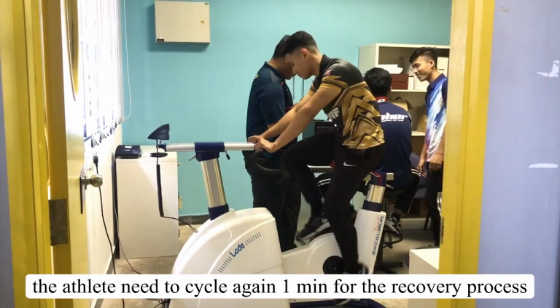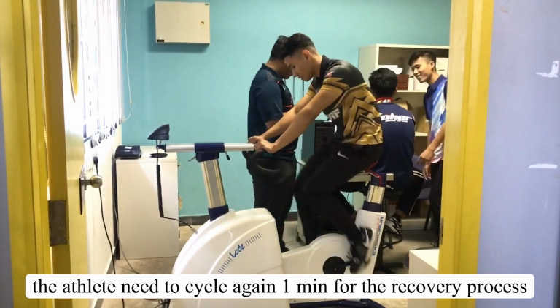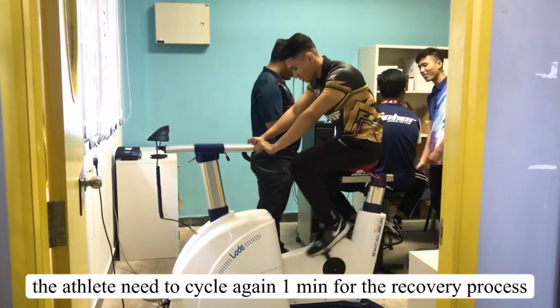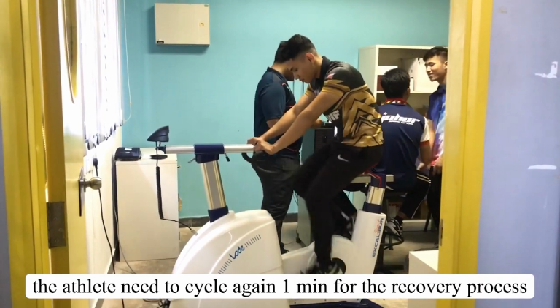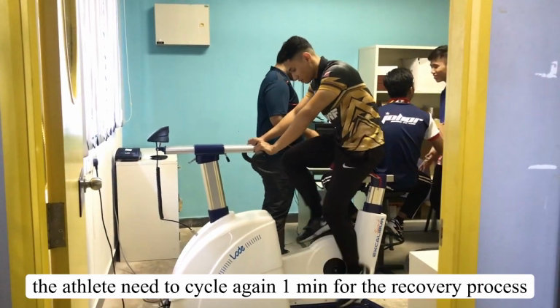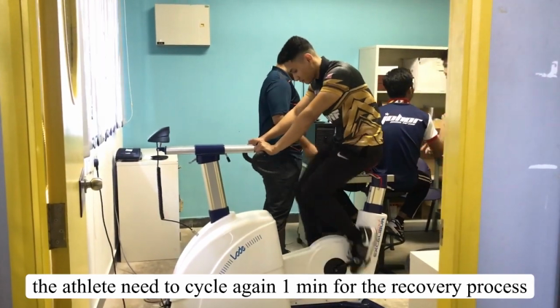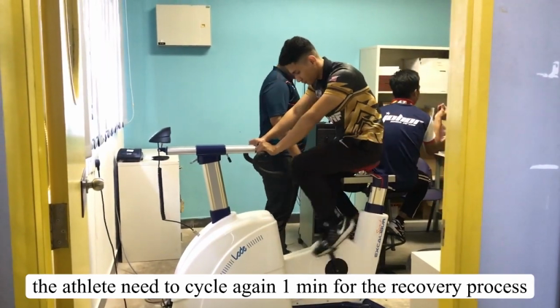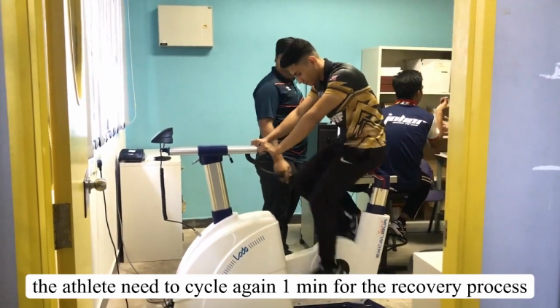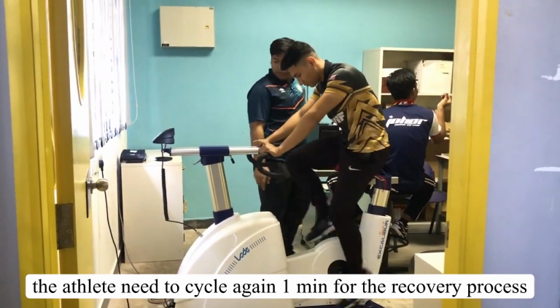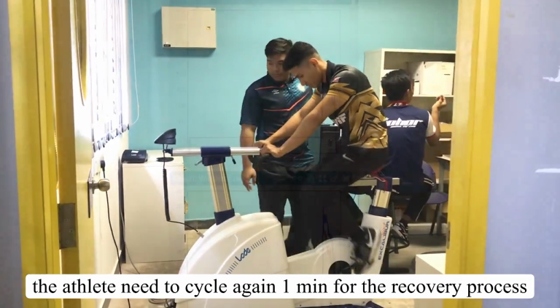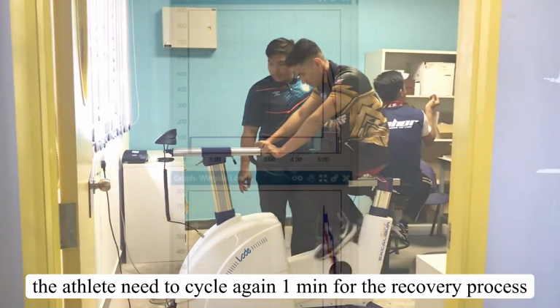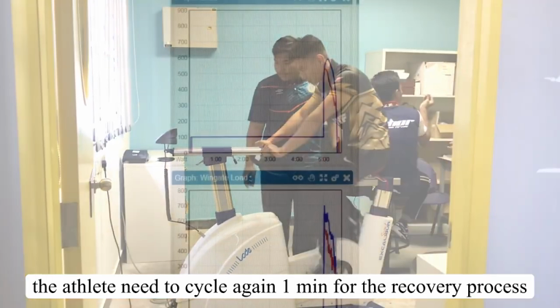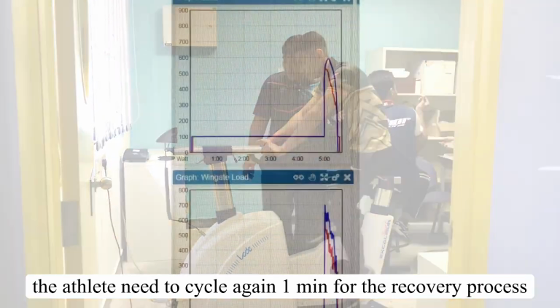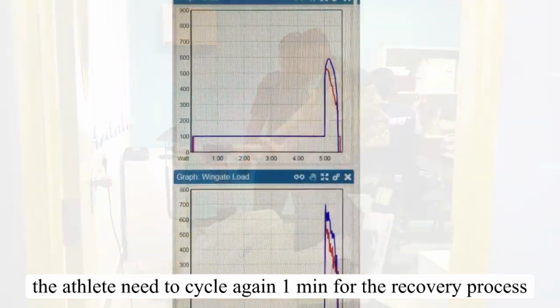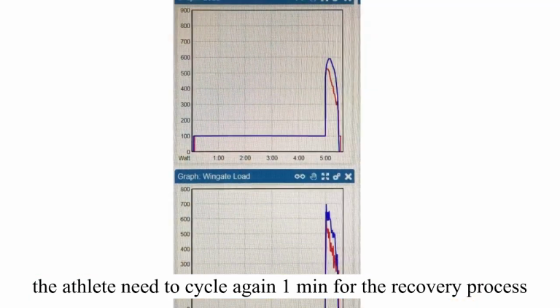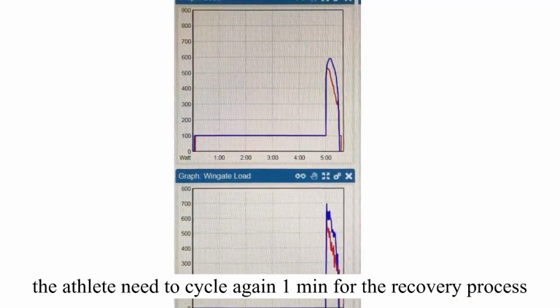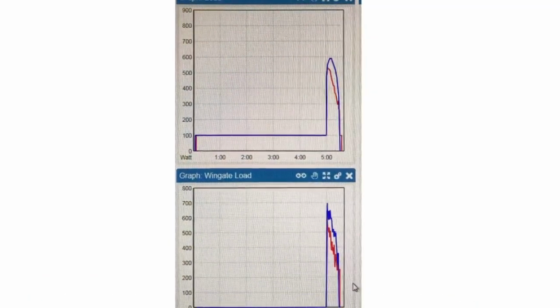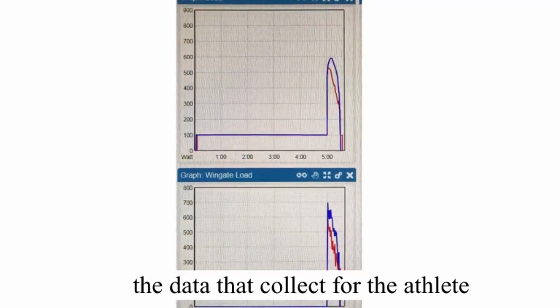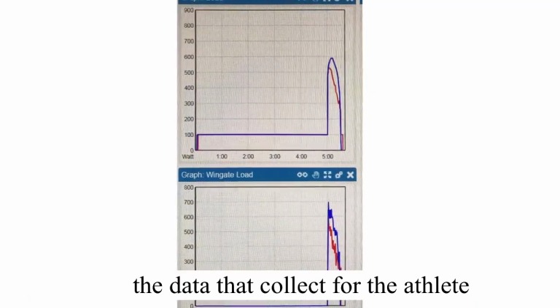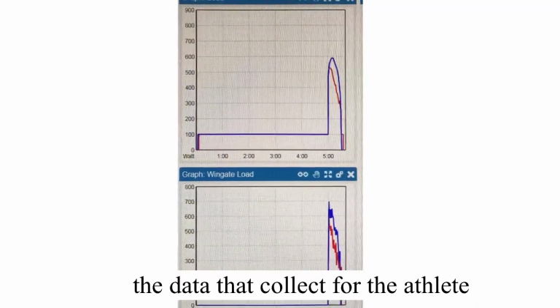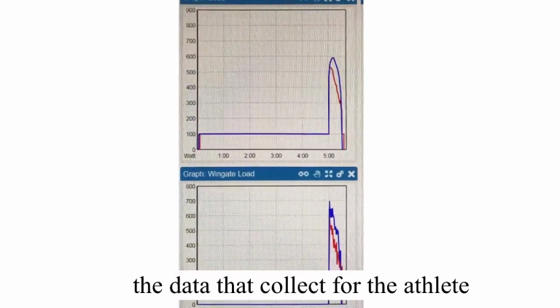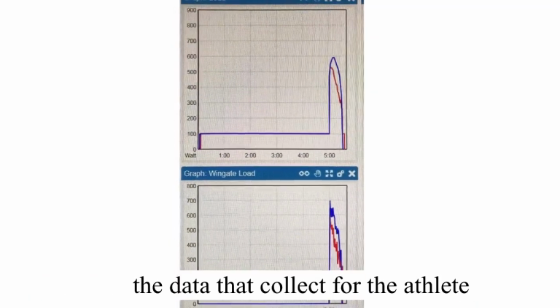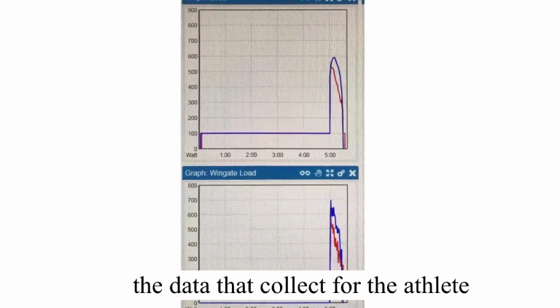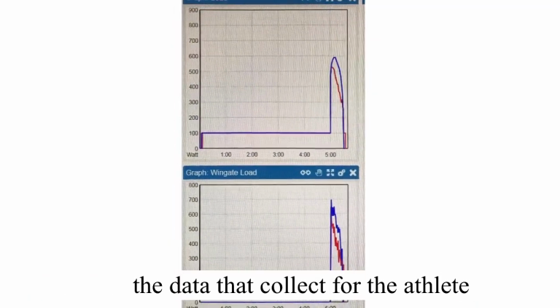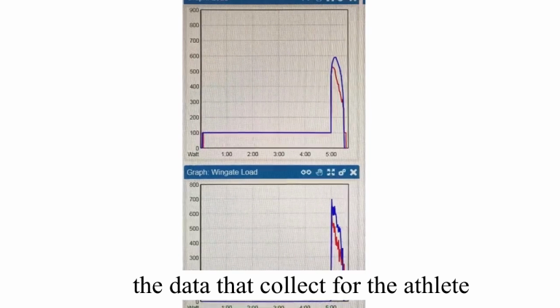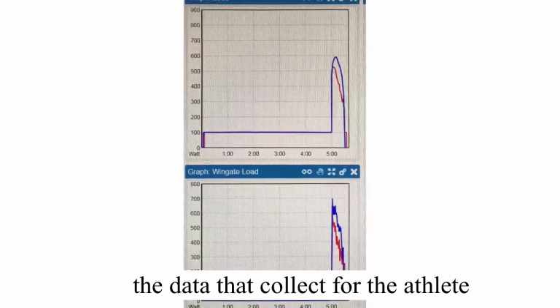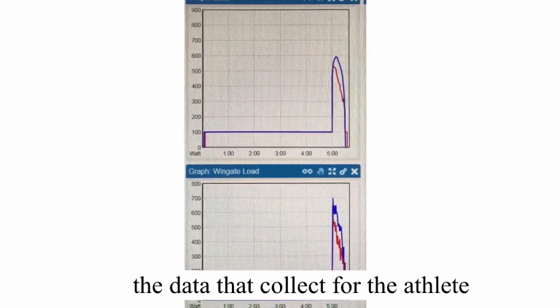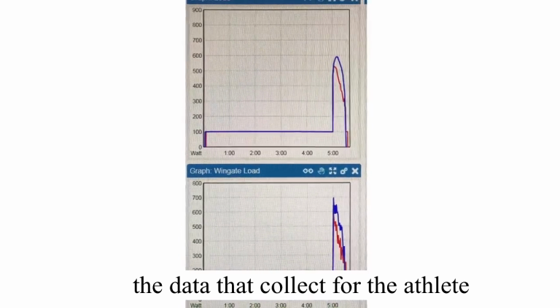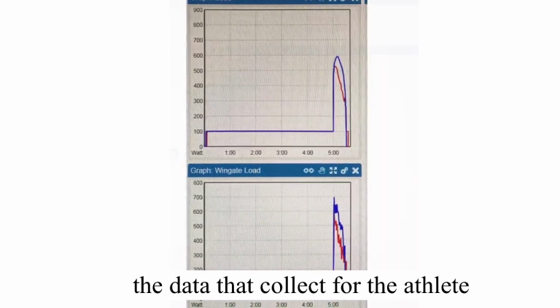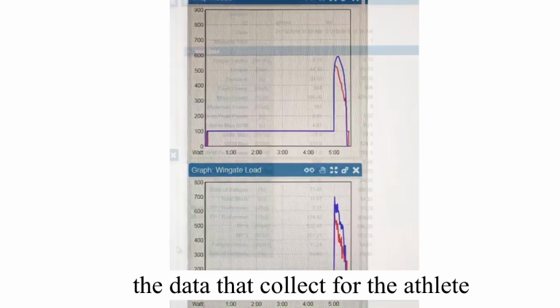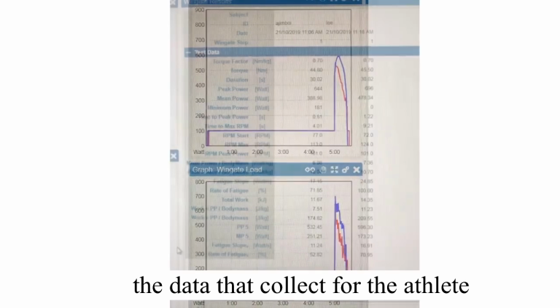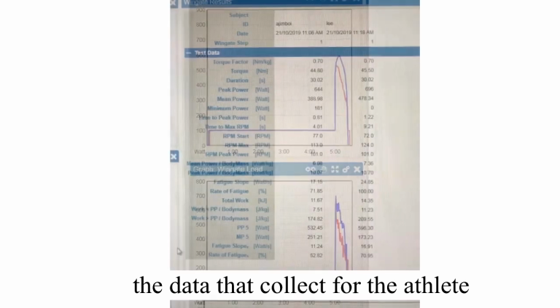The athlete needs to cycle again for 1 minute for the recovery phase, and this is the data that they collect for the athlete.